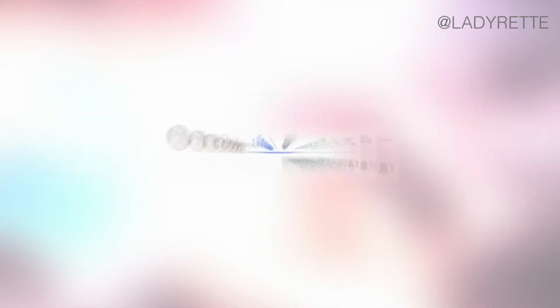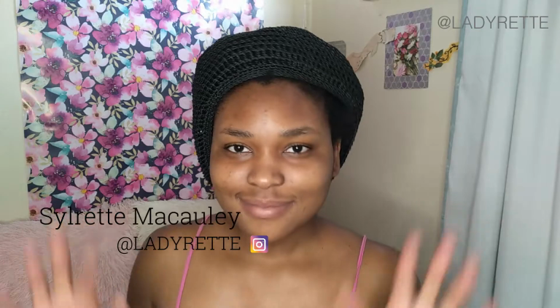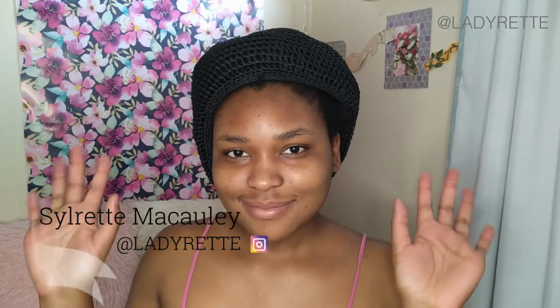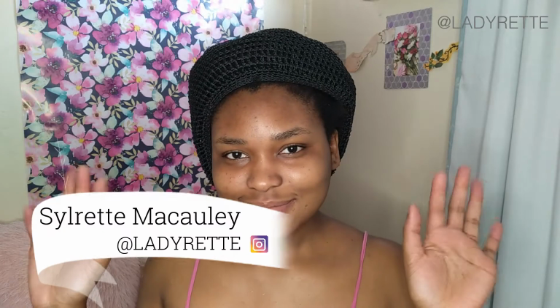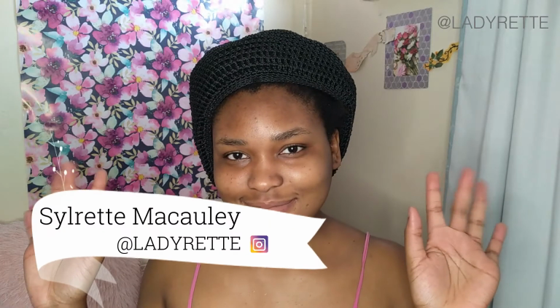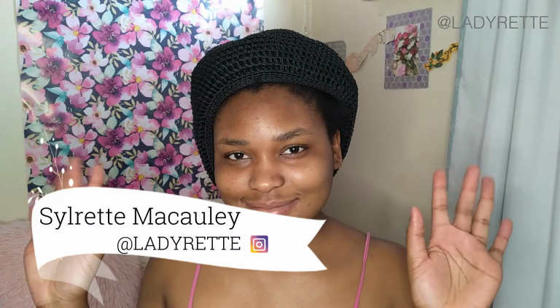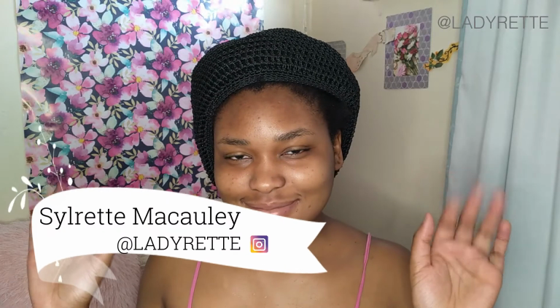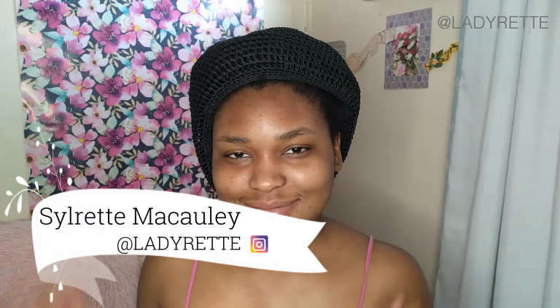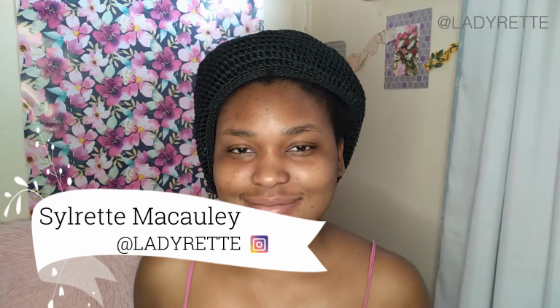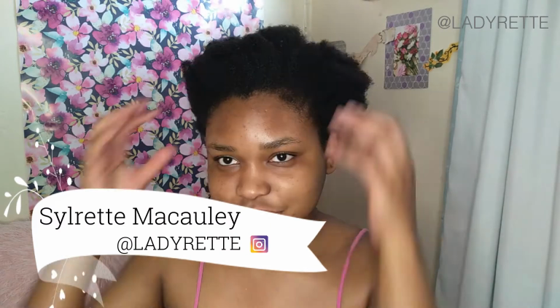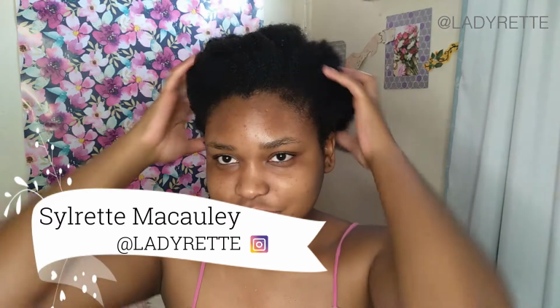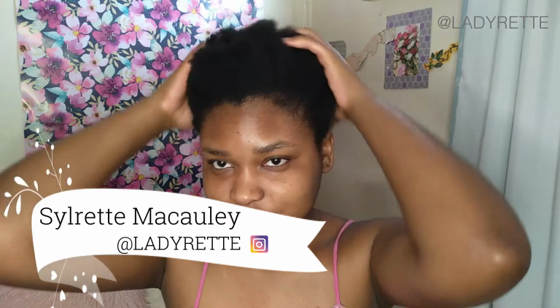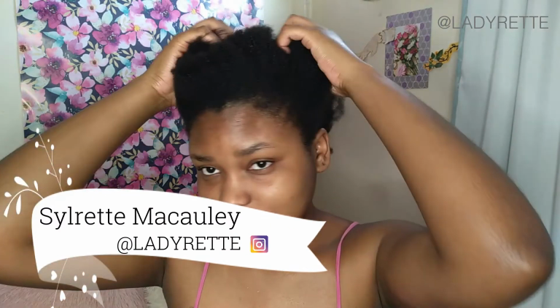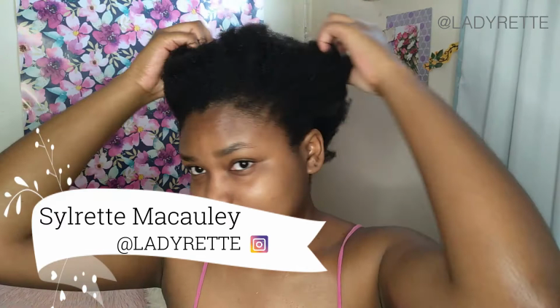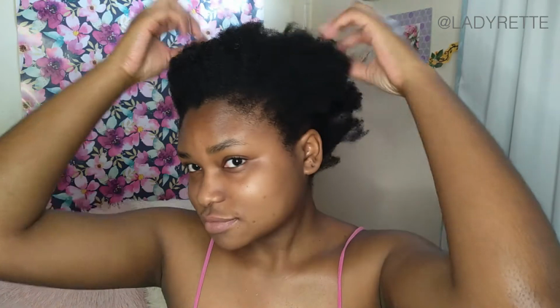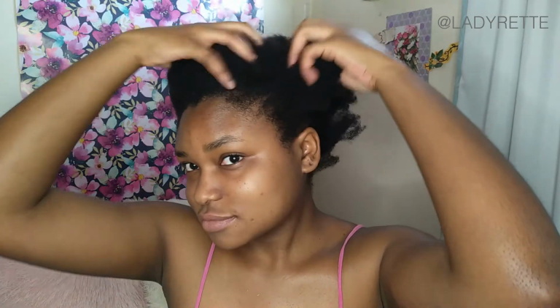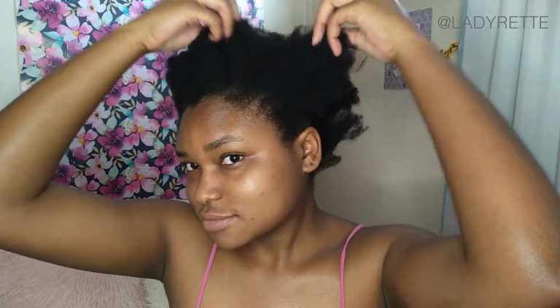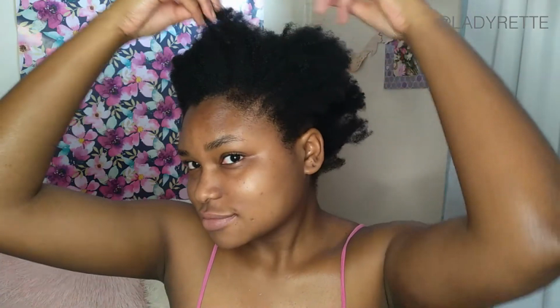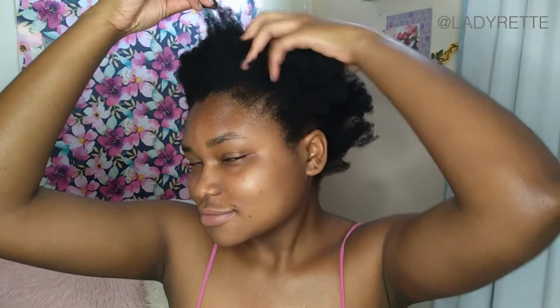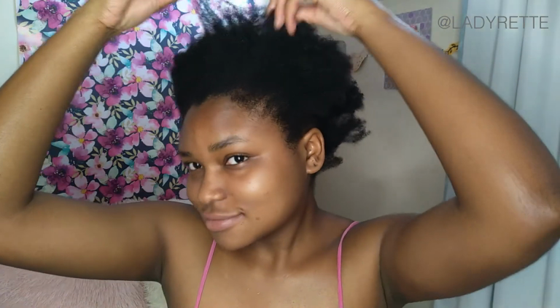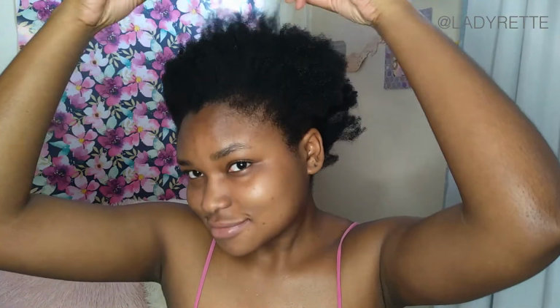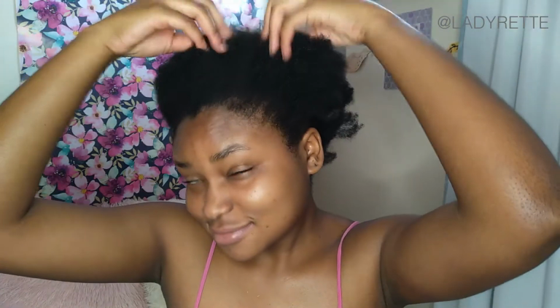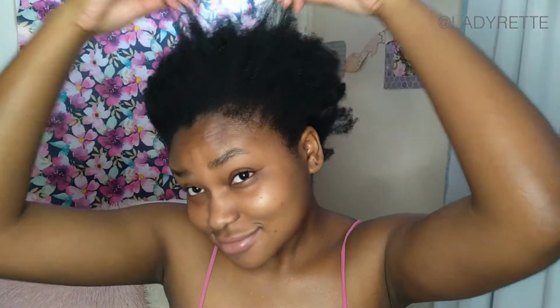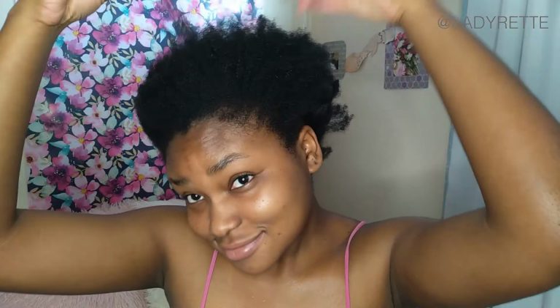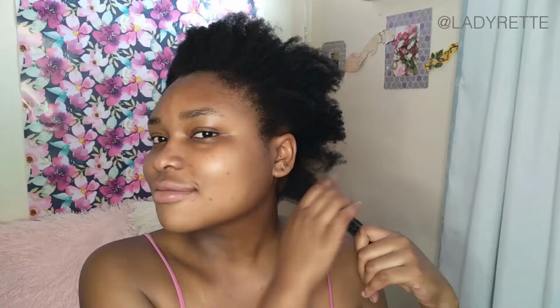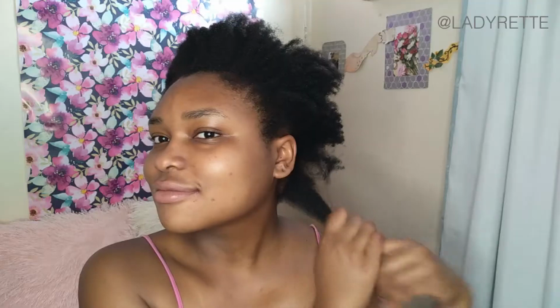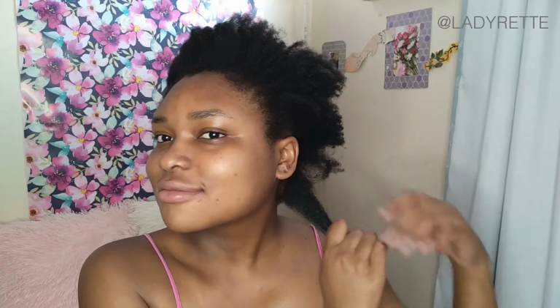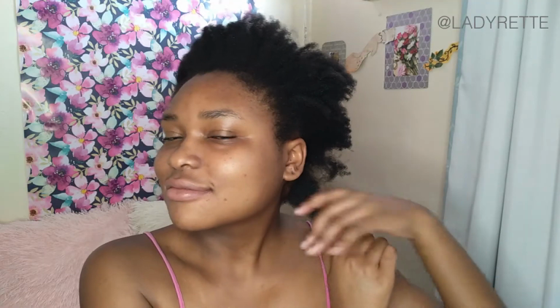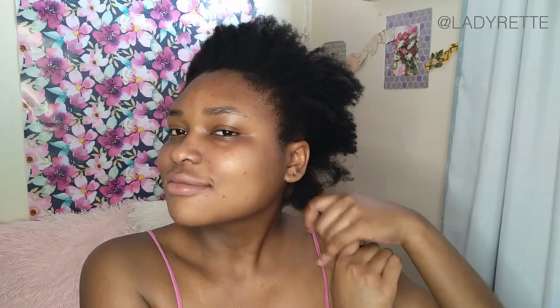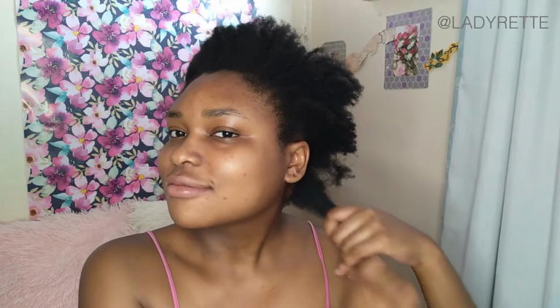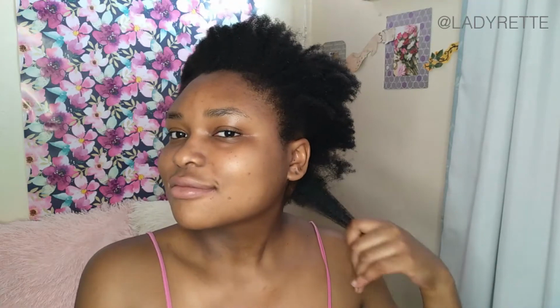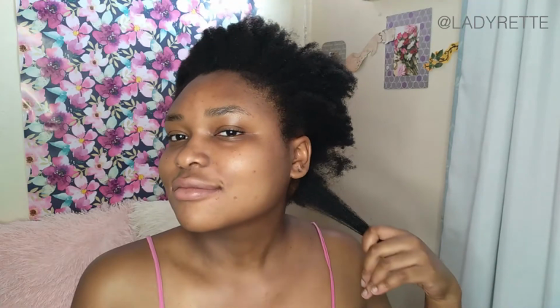Hey there, it's Solrit. My ends have been very rough and hard to detangle lately, so it's time for a trim.